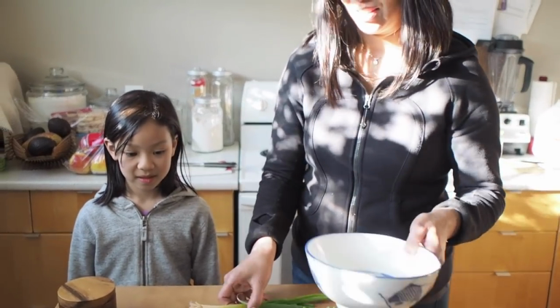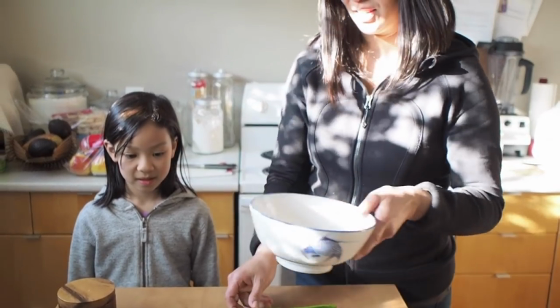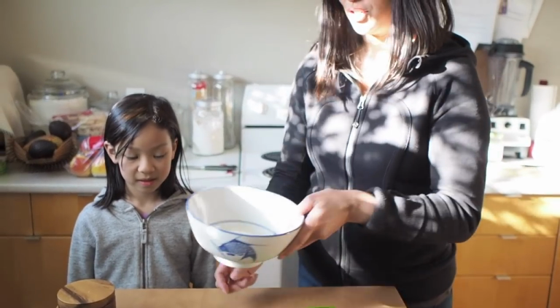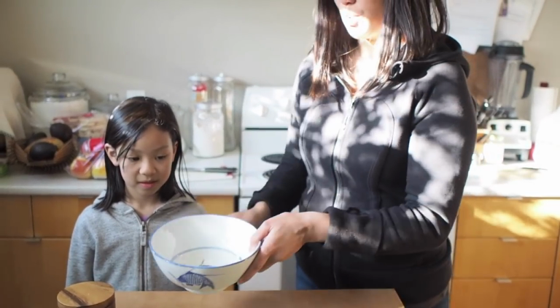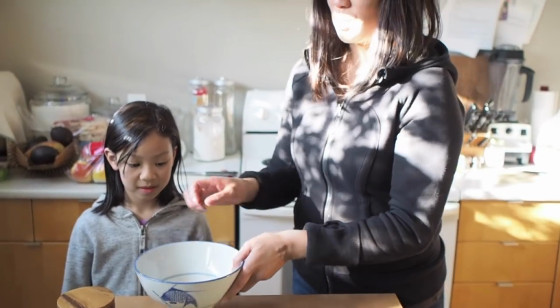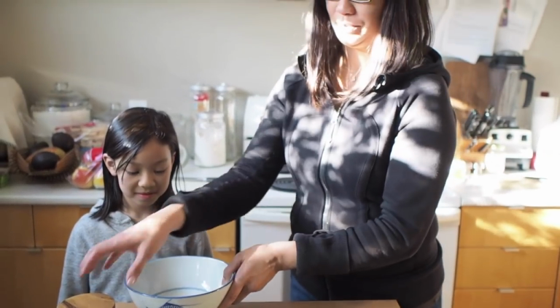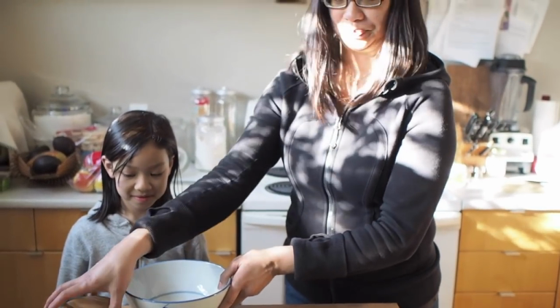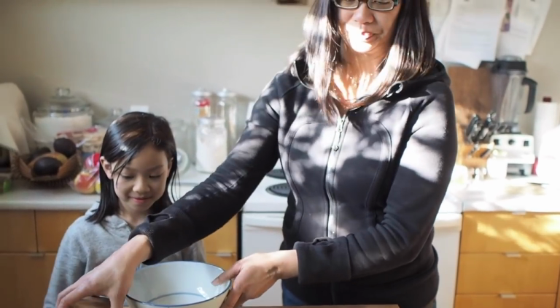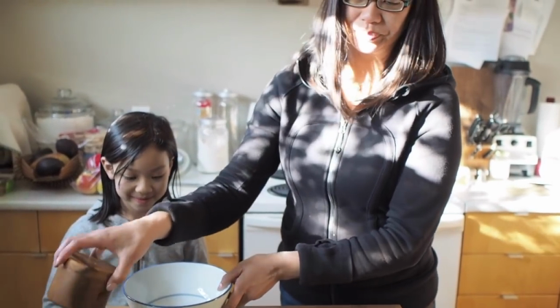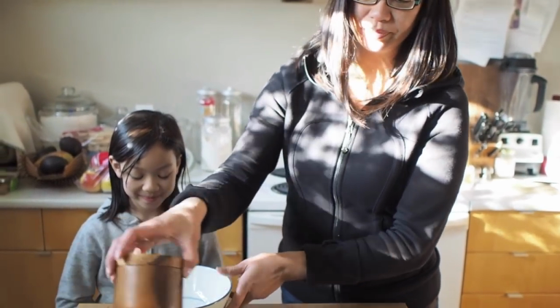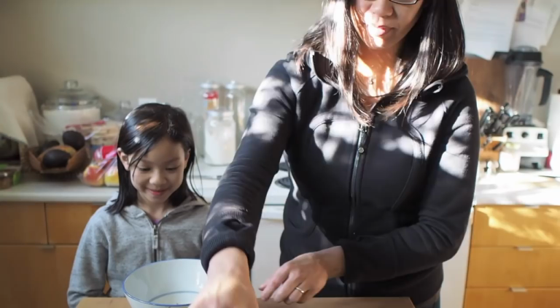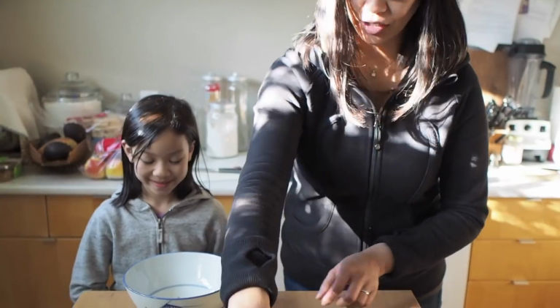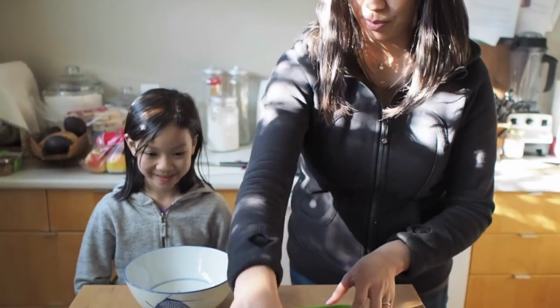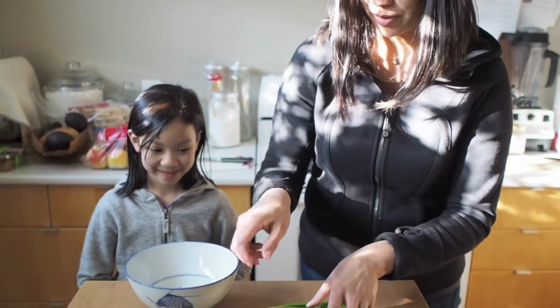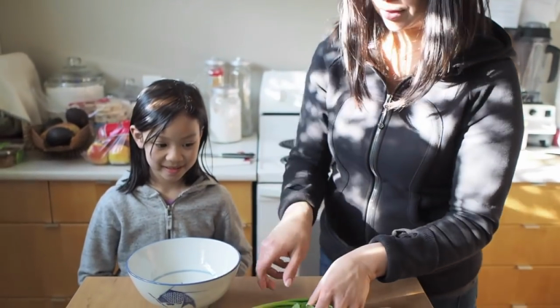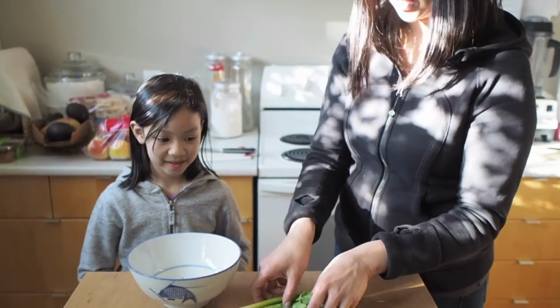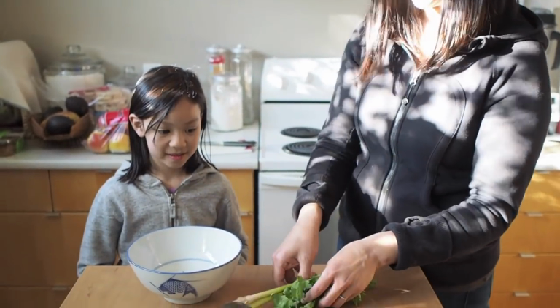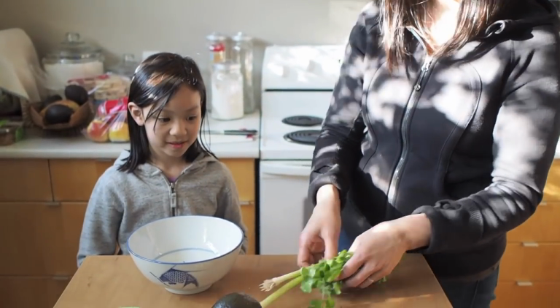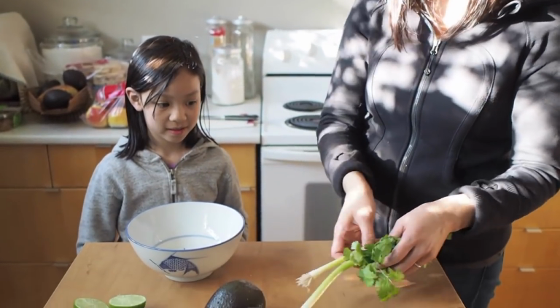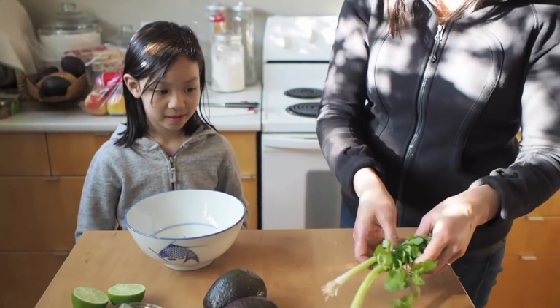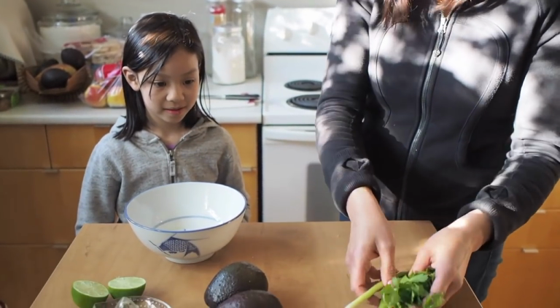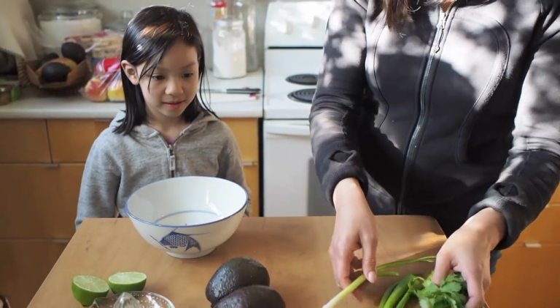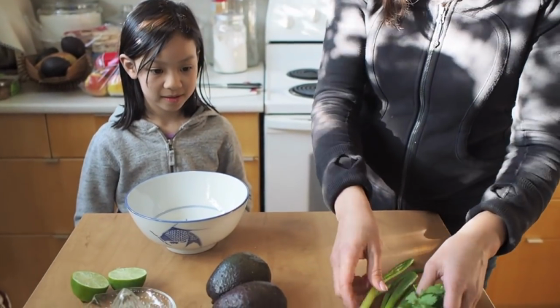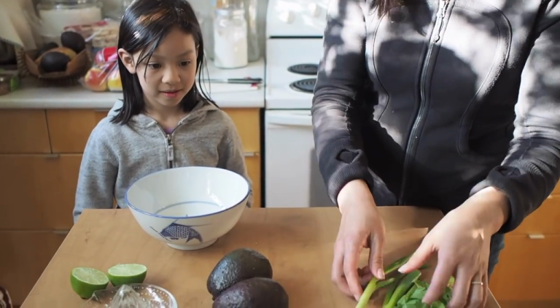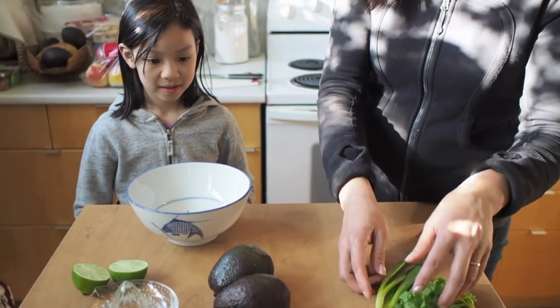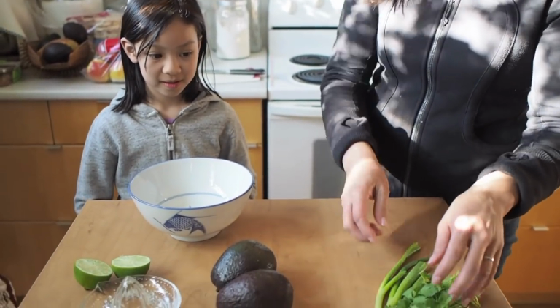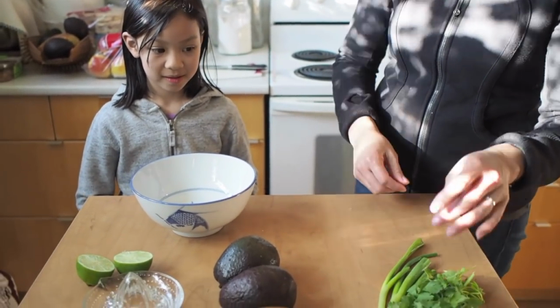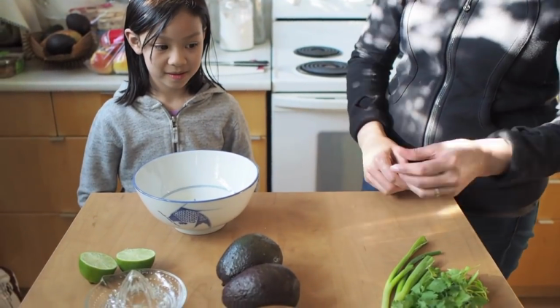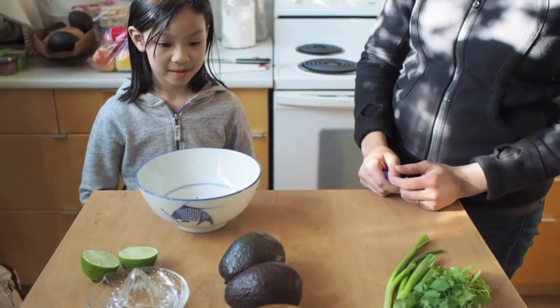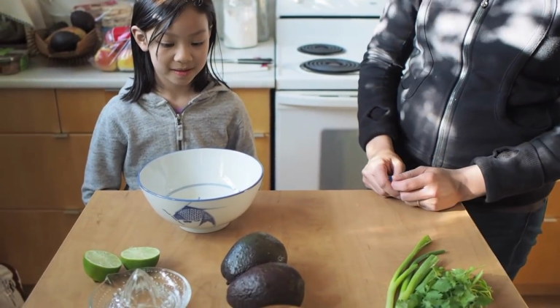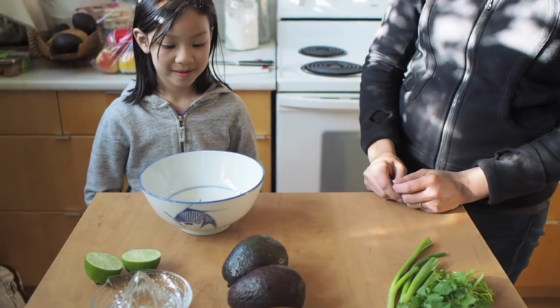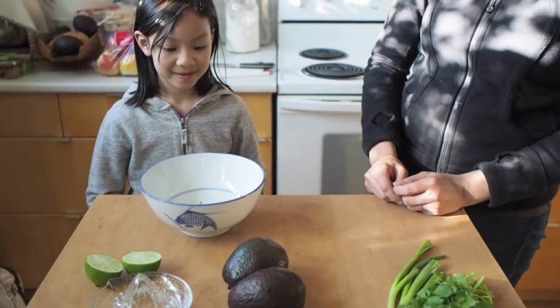Get to your bowl. I'm going to chop up the ingredients for you, and you mix and mash everything together, okay?